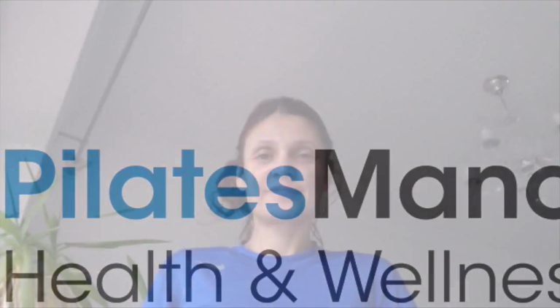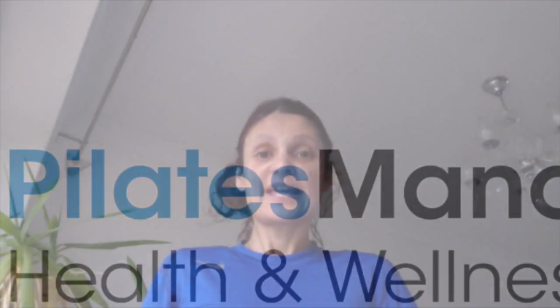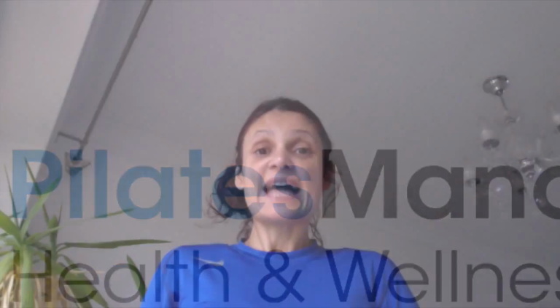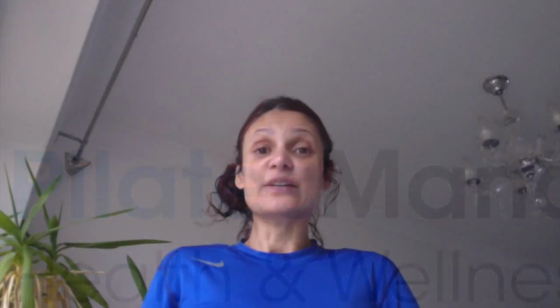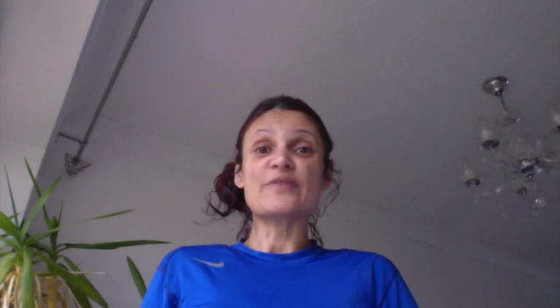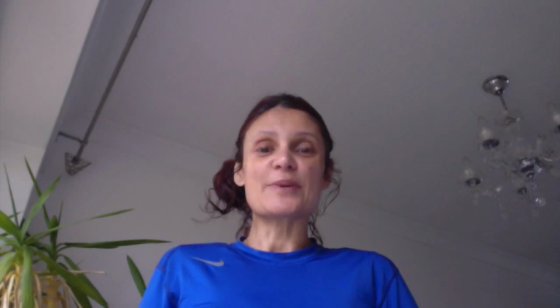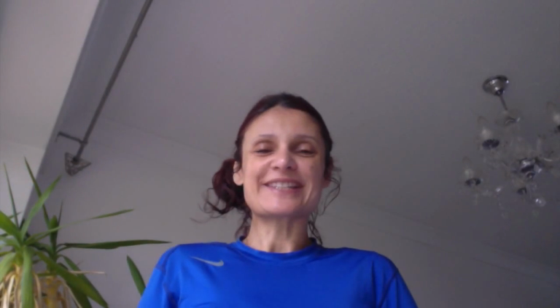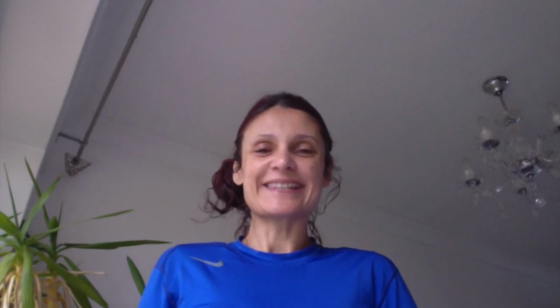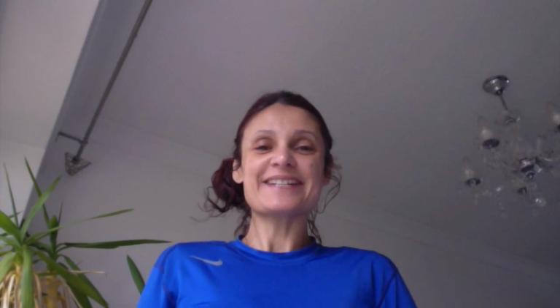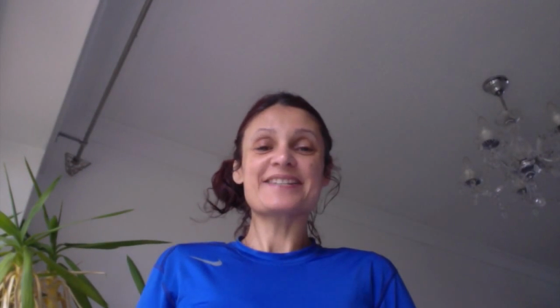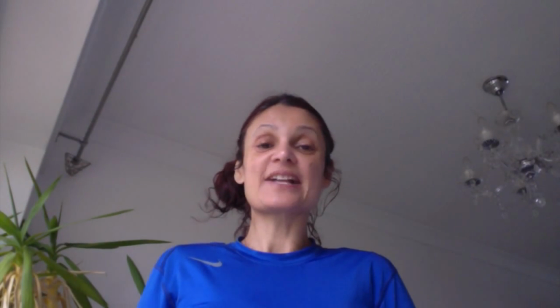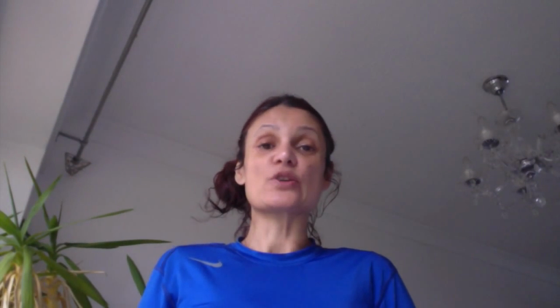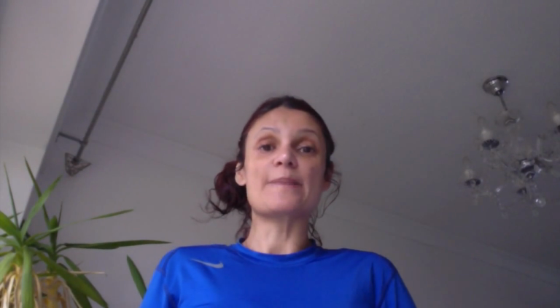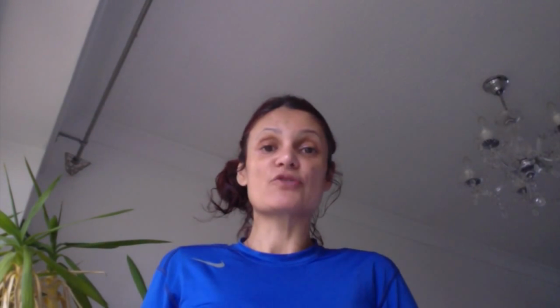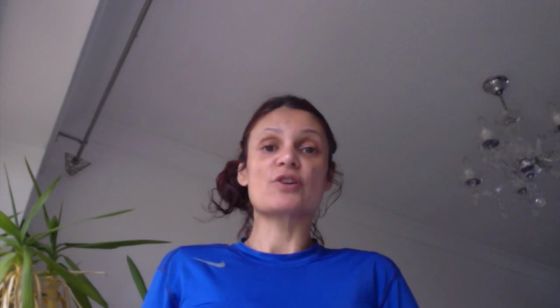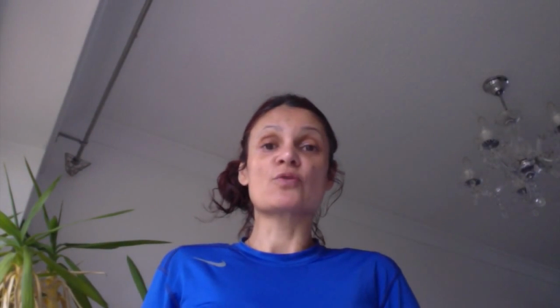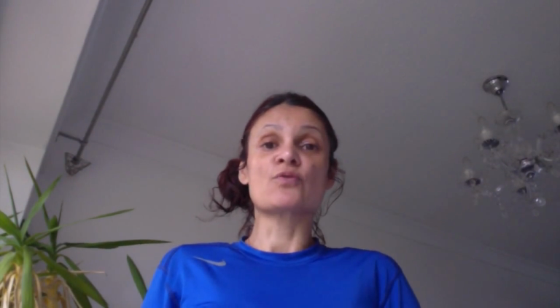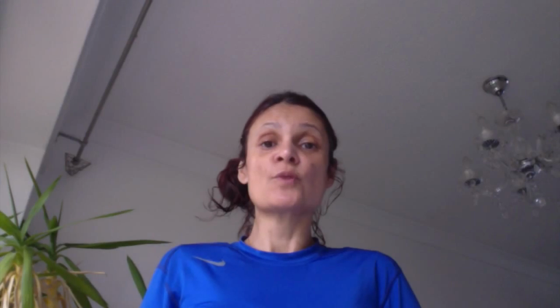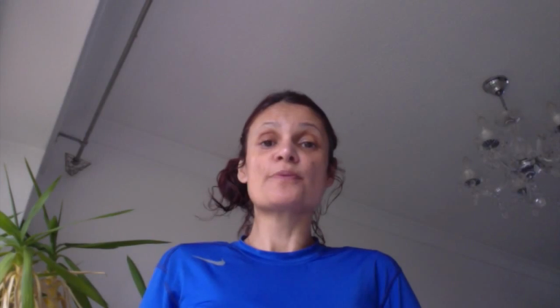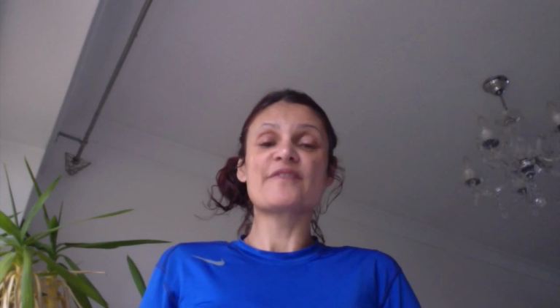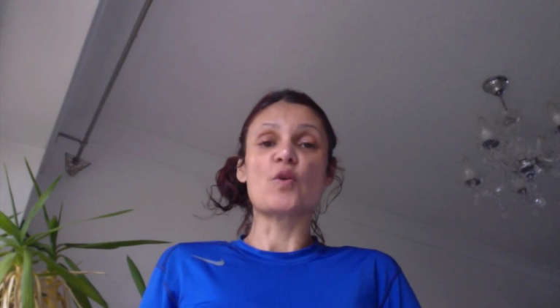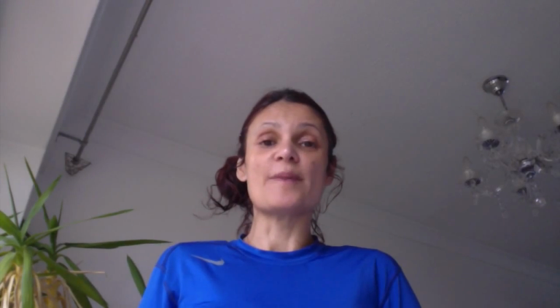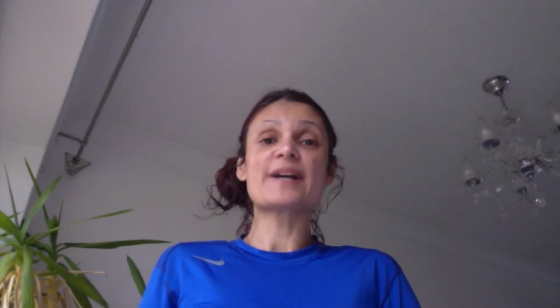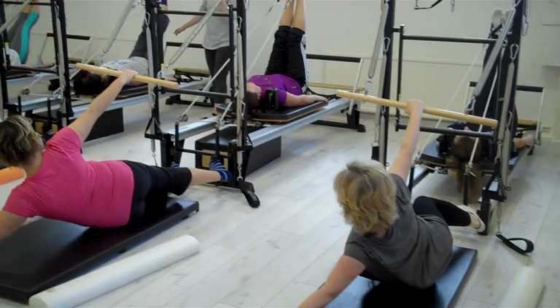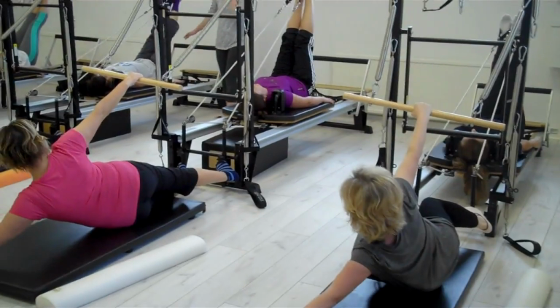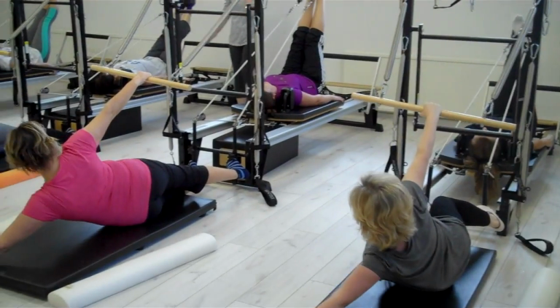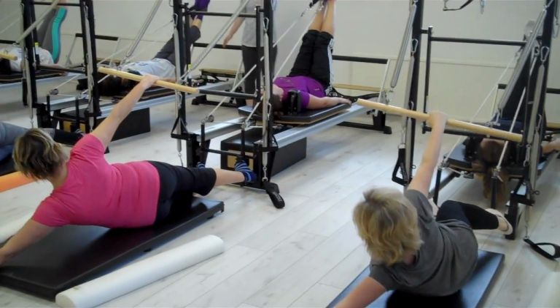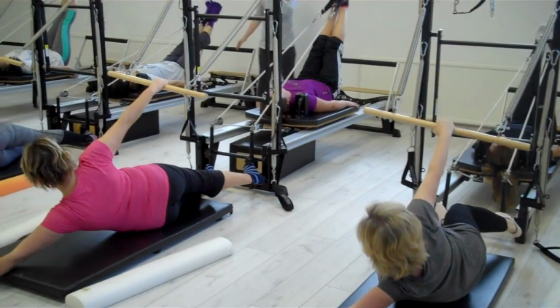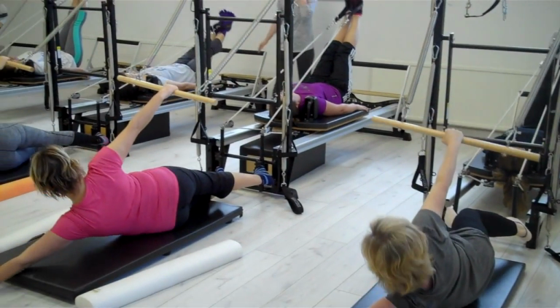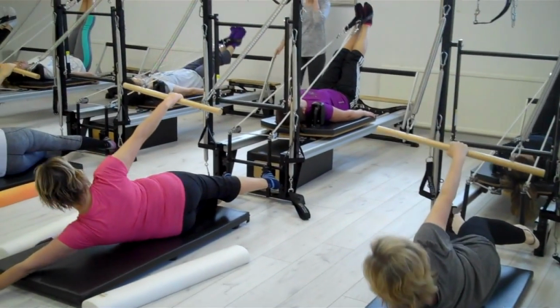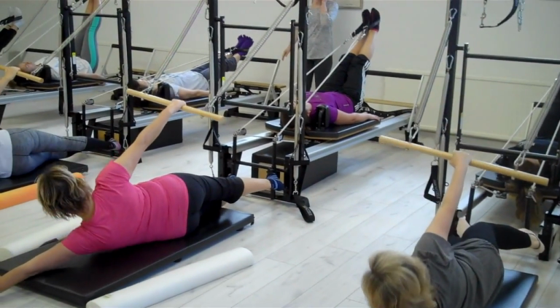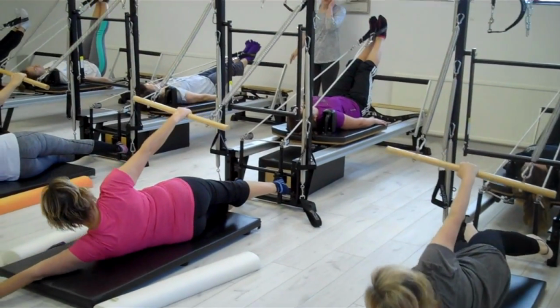Hello everybody. I'd like to tell you about our Group Reformer Clinical Equipment Classes.